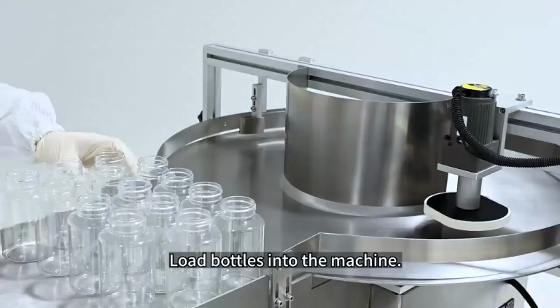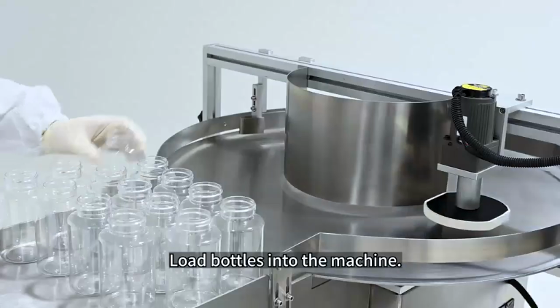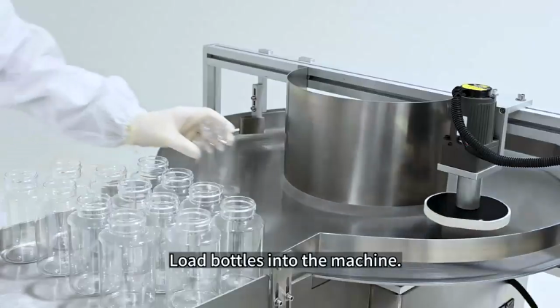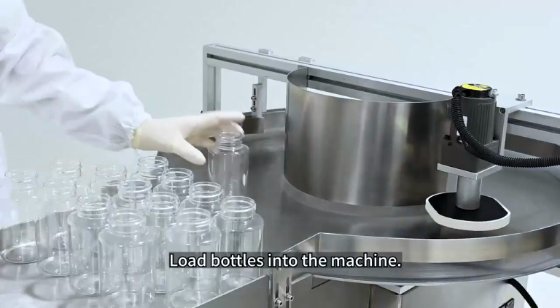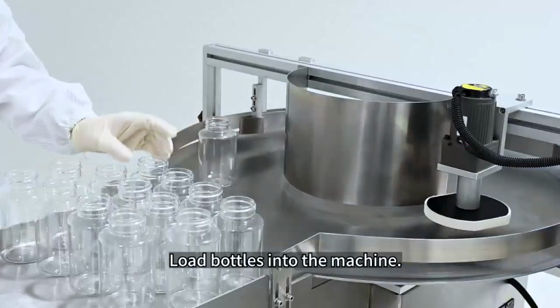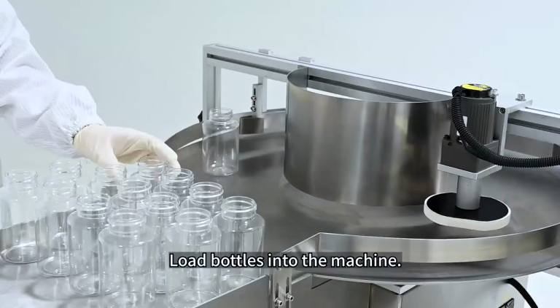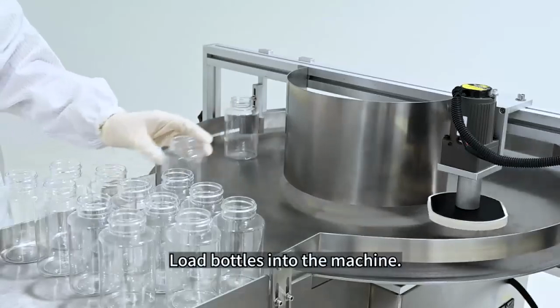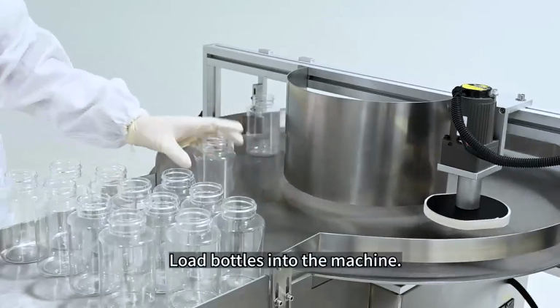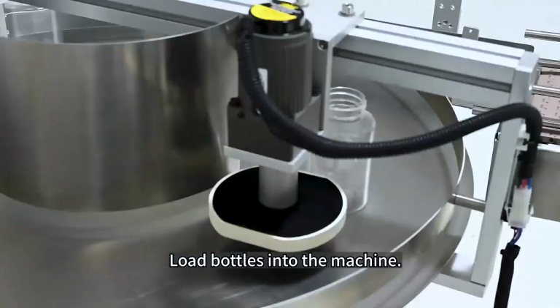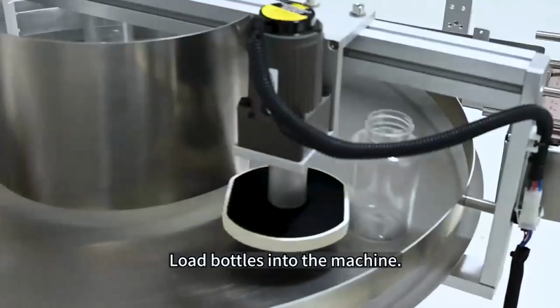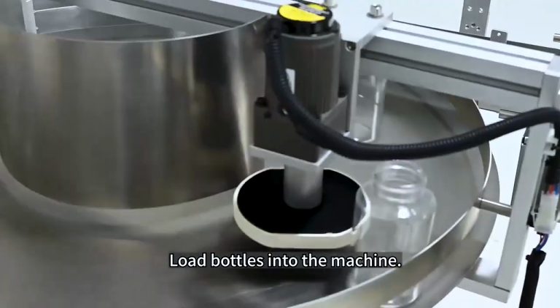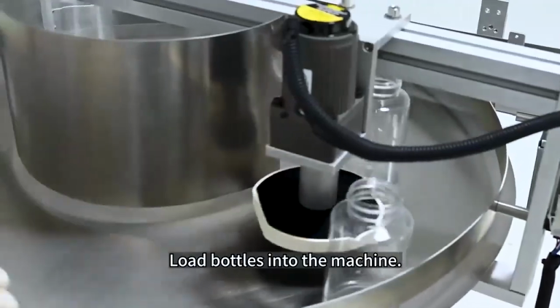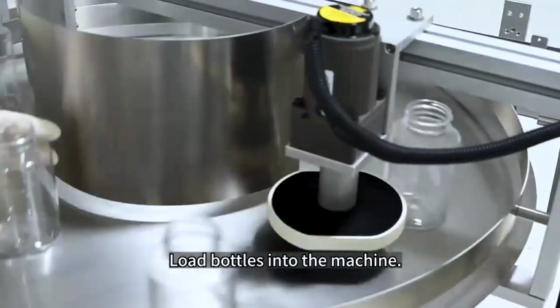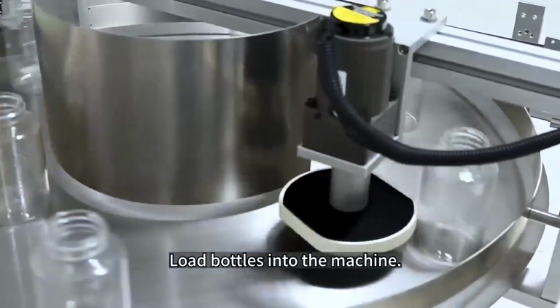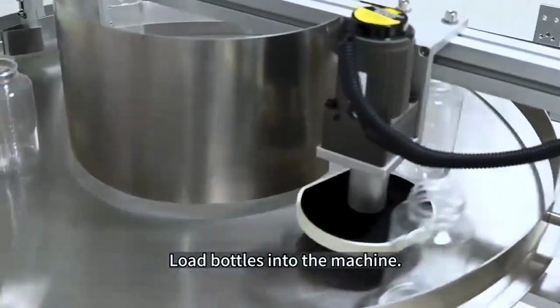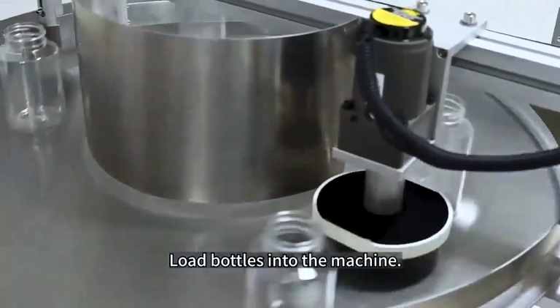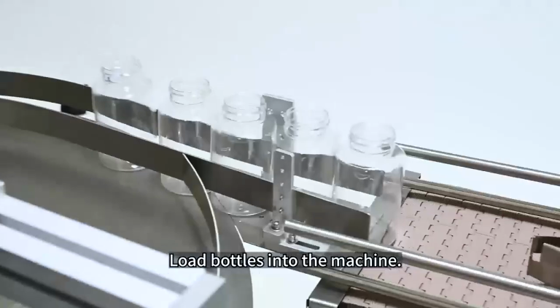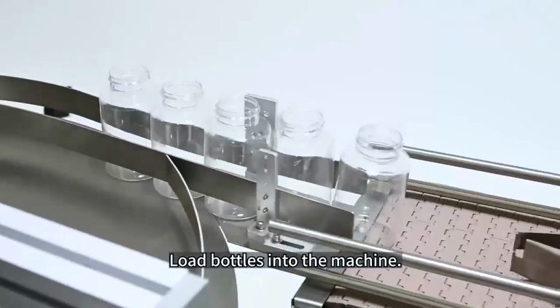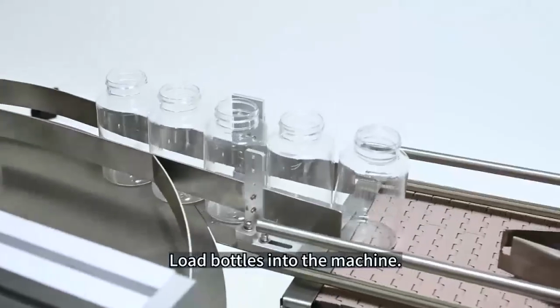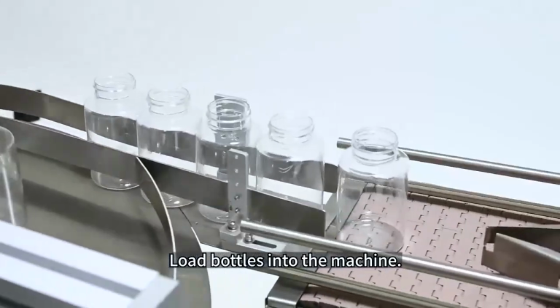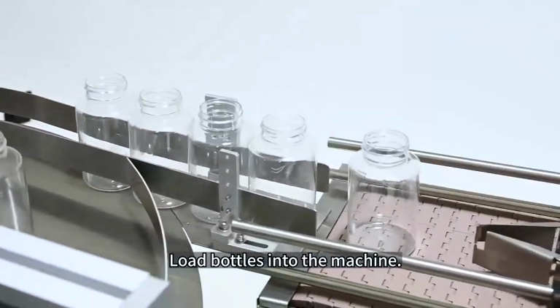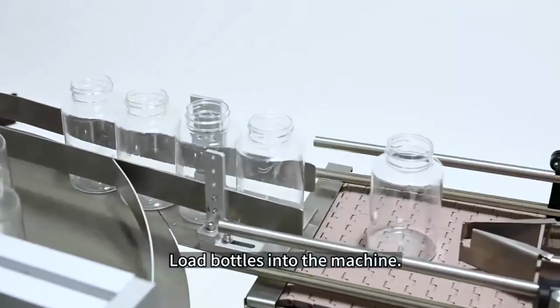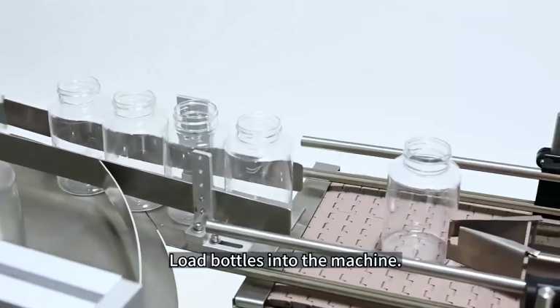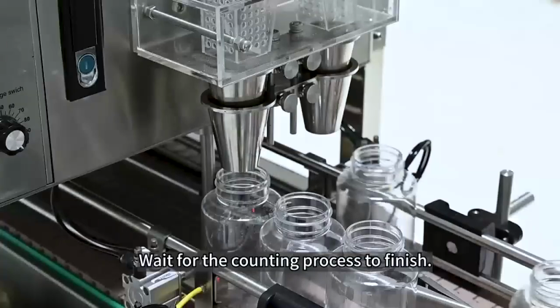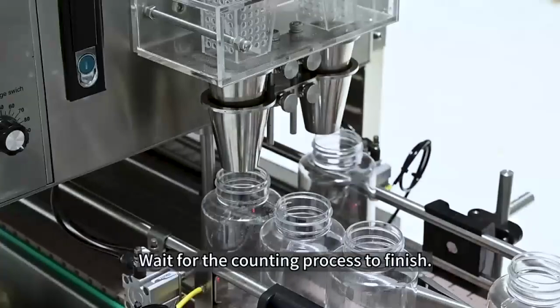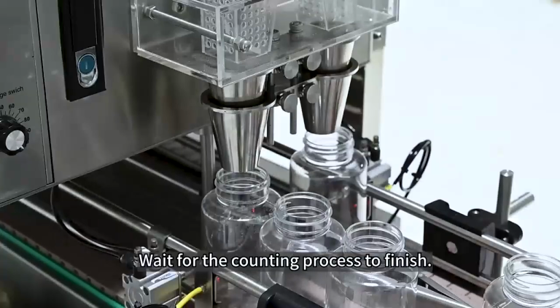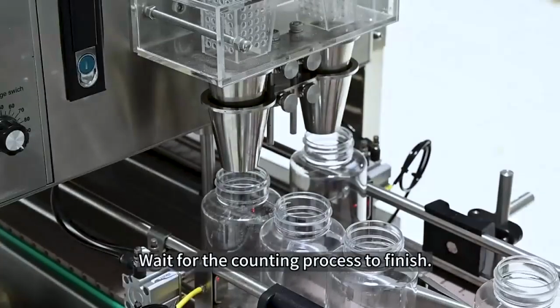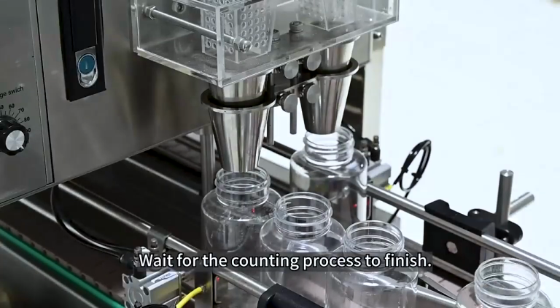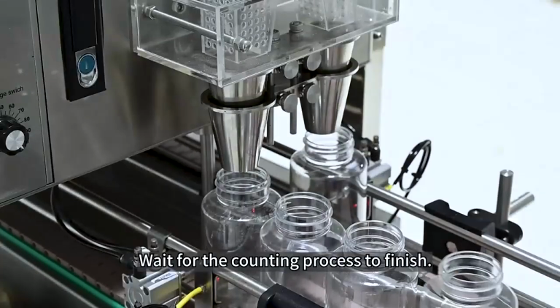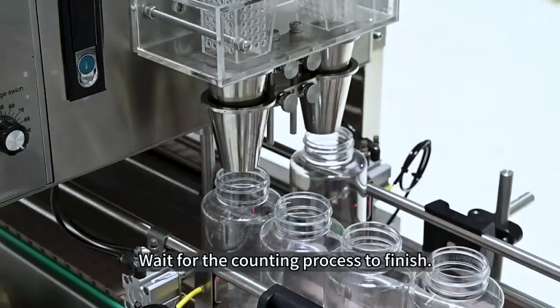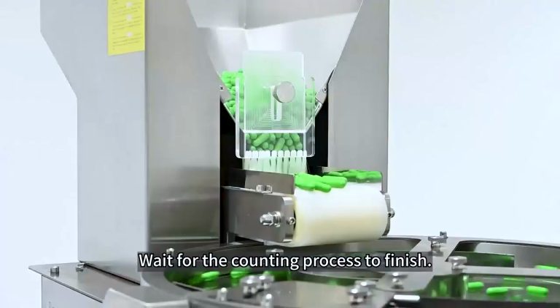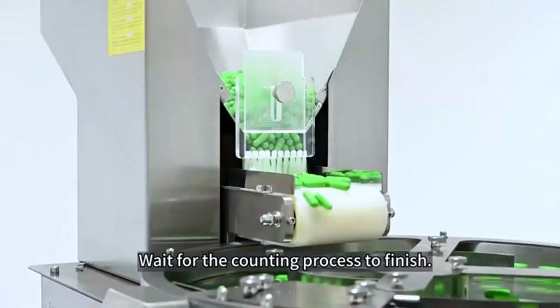Load bottles into the machine. Wait for the counting process to finish.